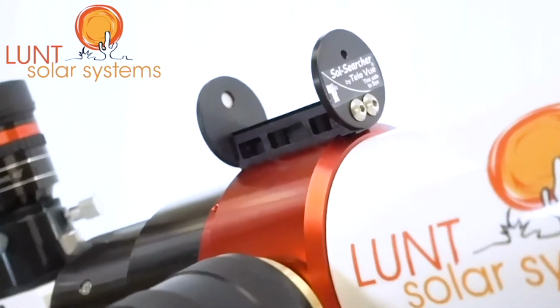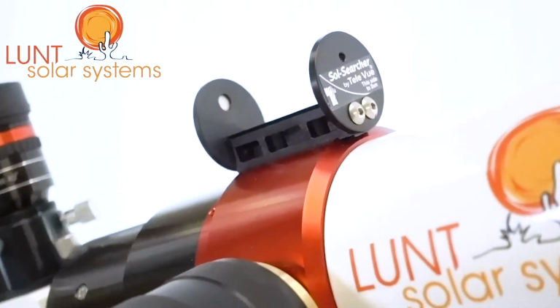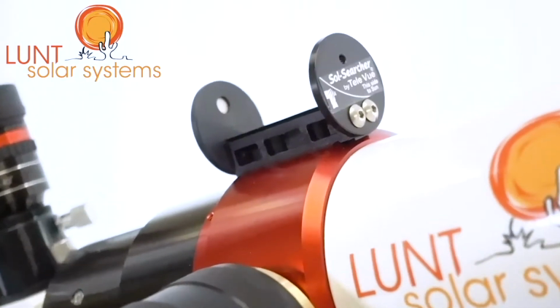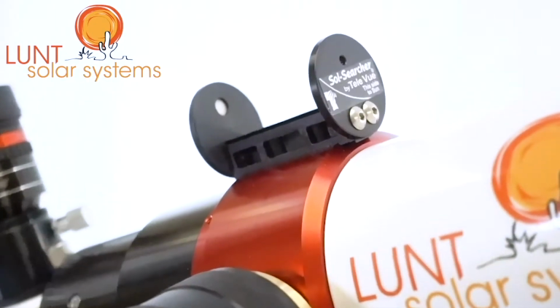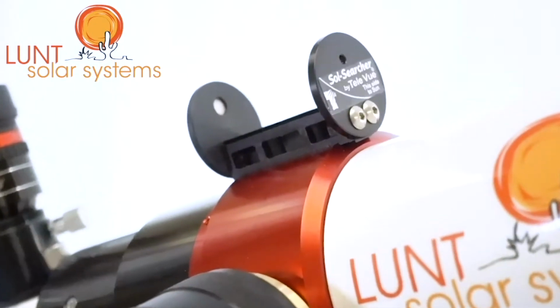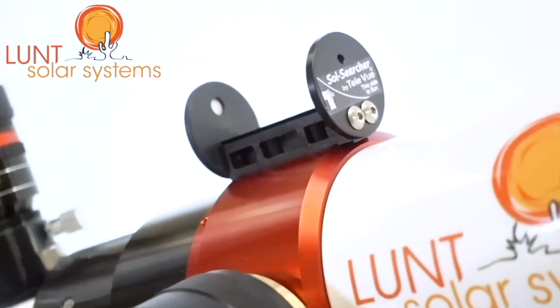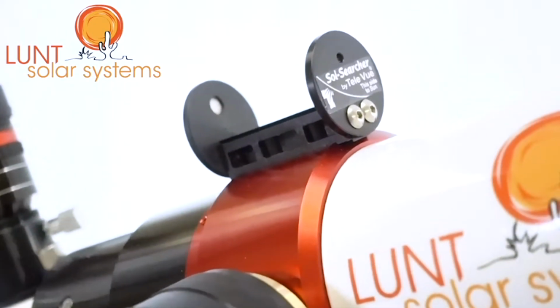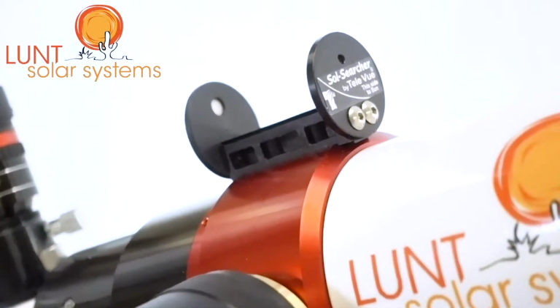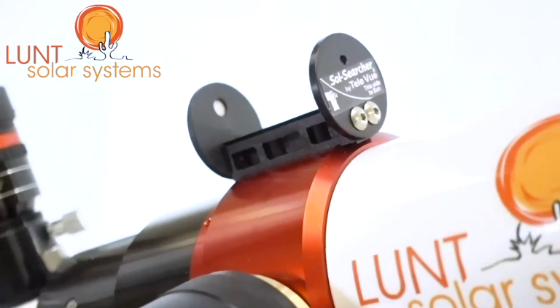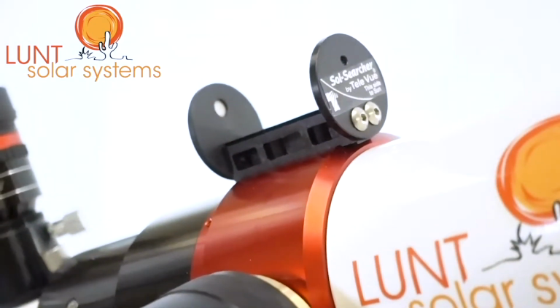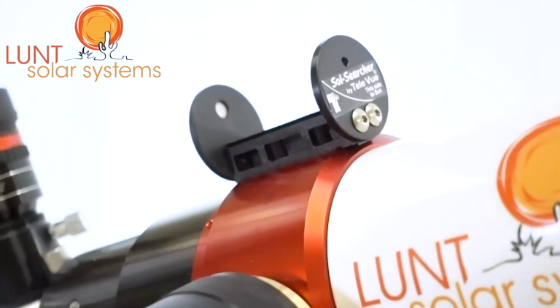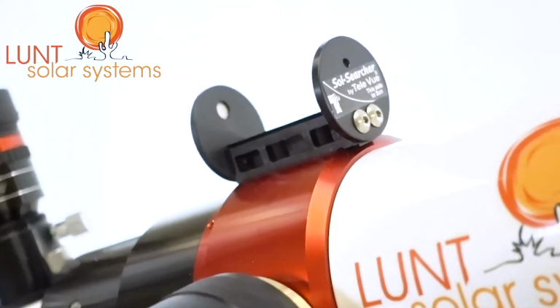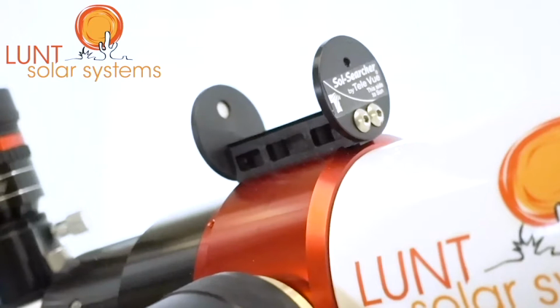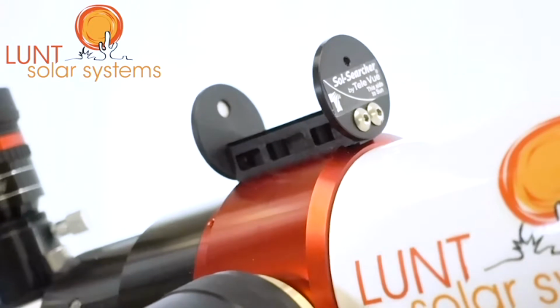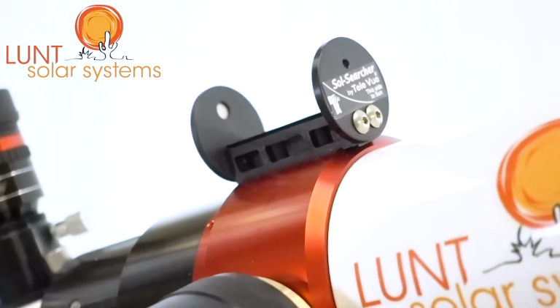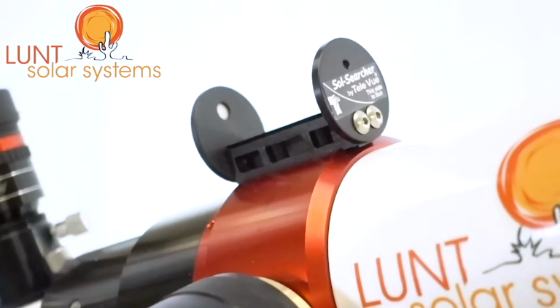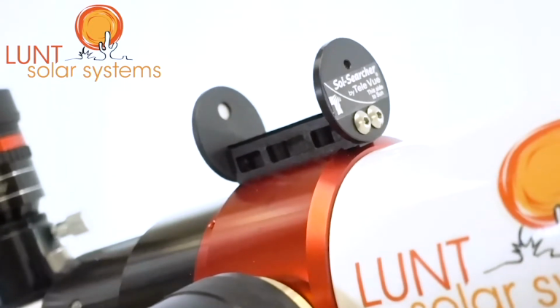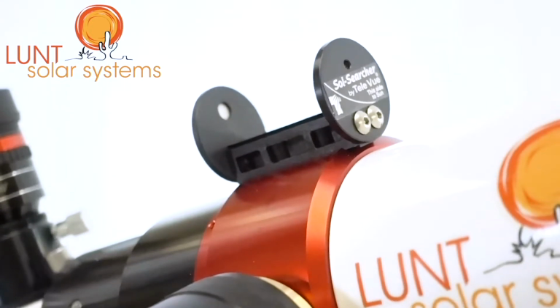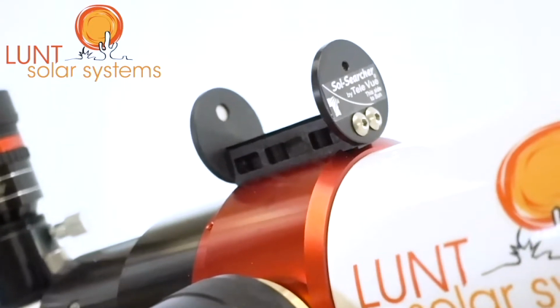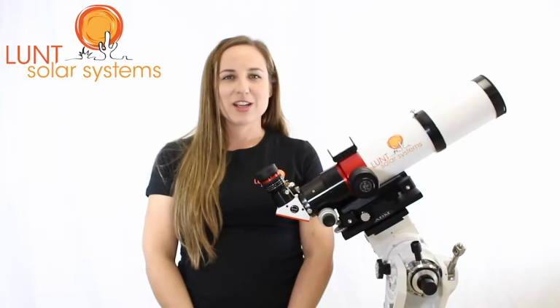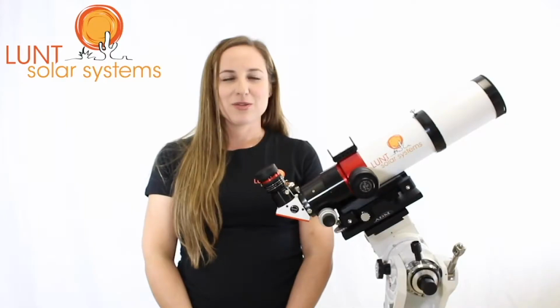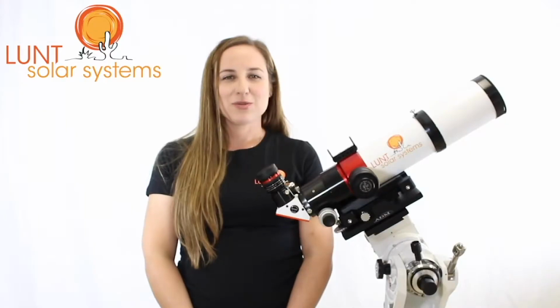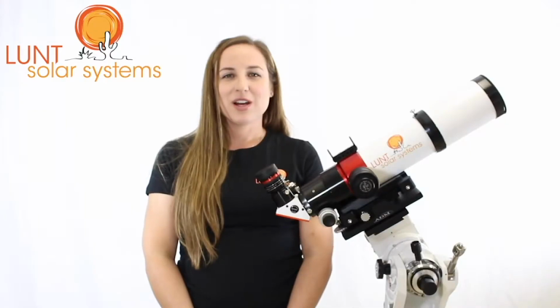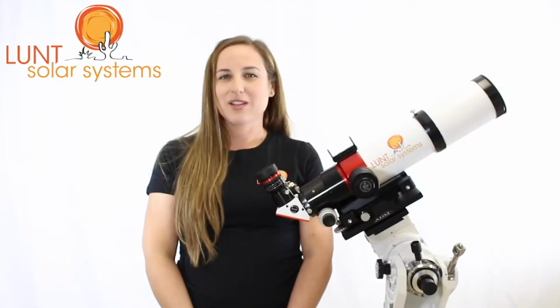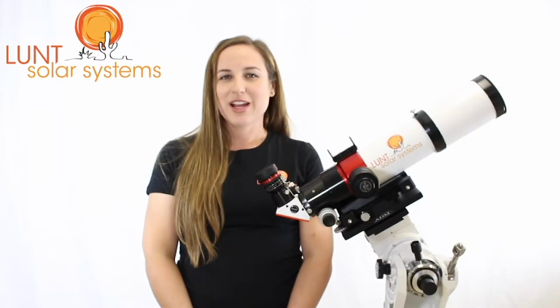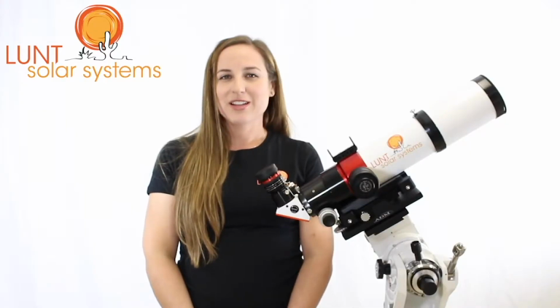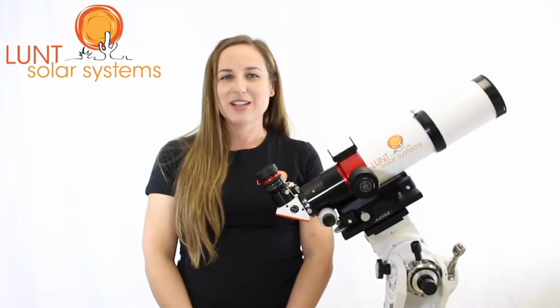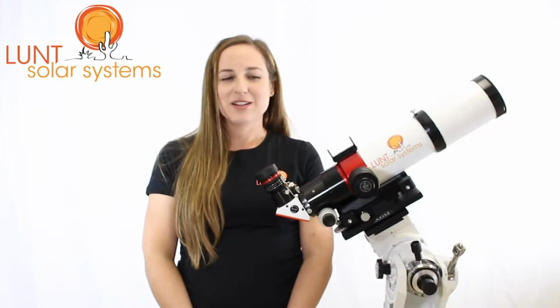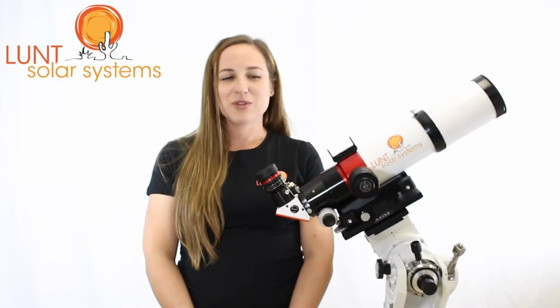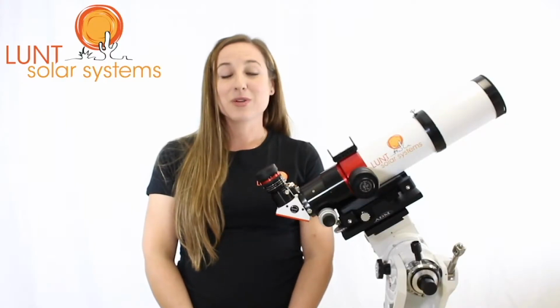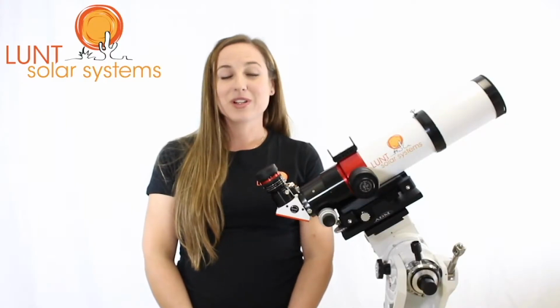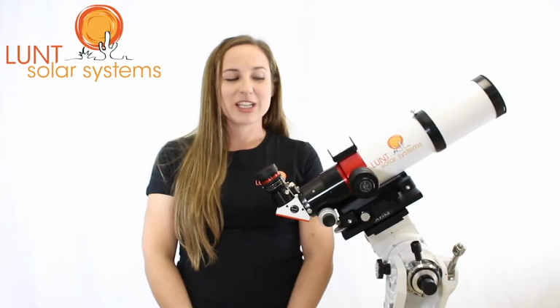The Teleview Sol Searcher is a great addition as it helps you find the Sun and get you aligned and viewing quickly.